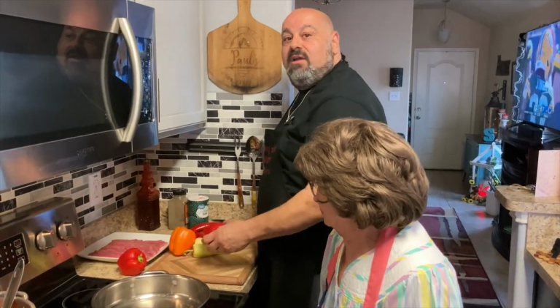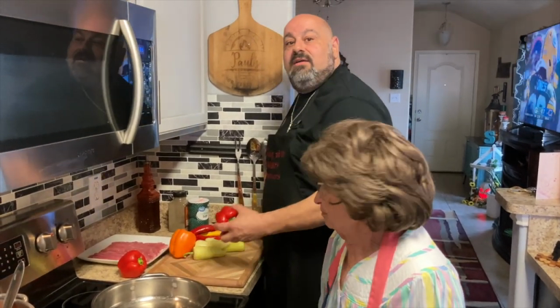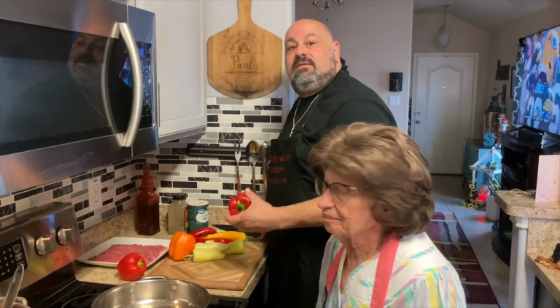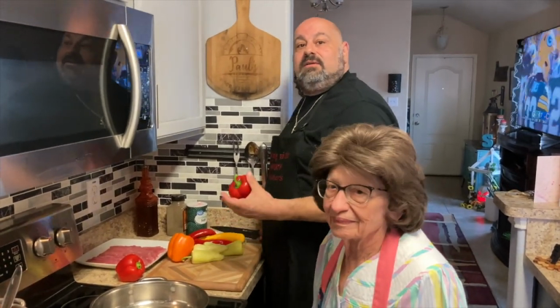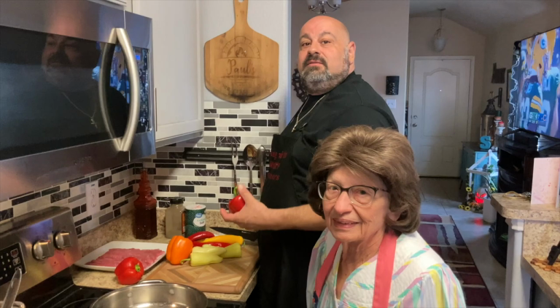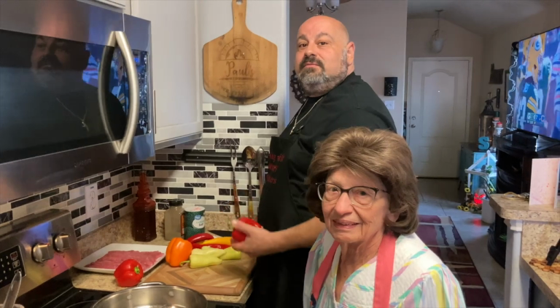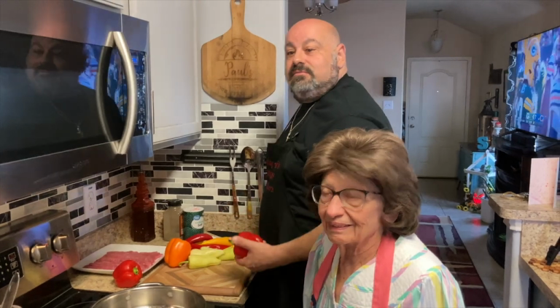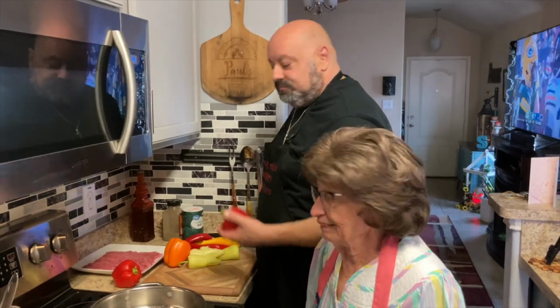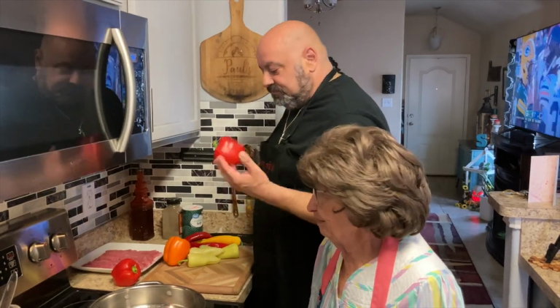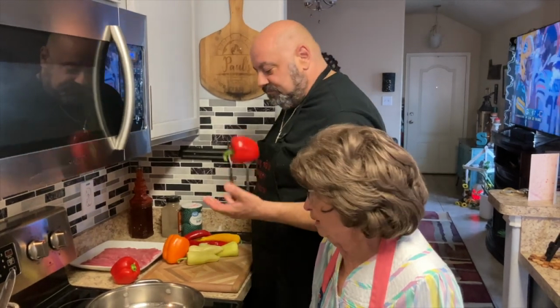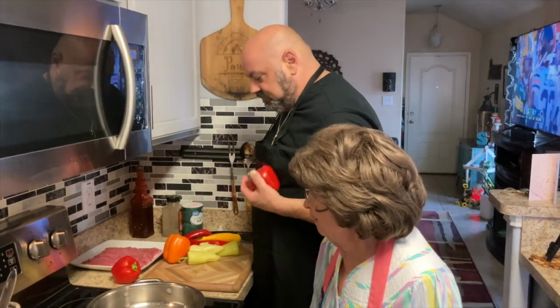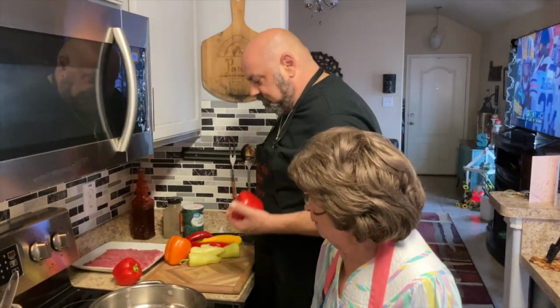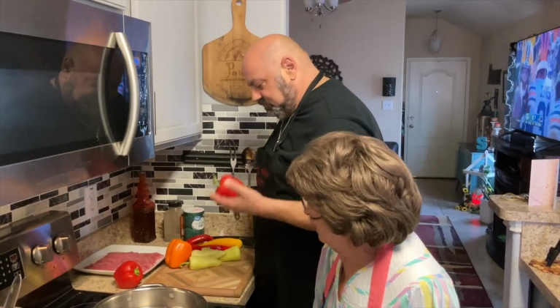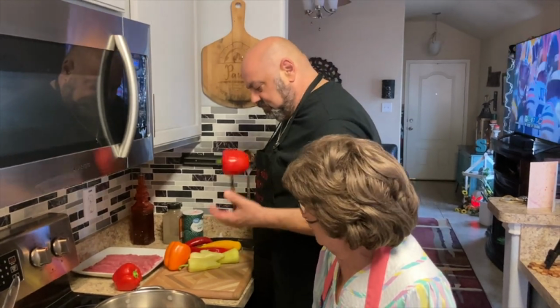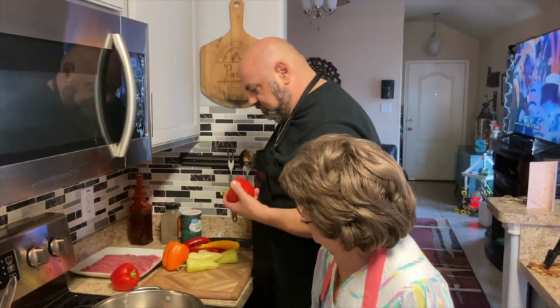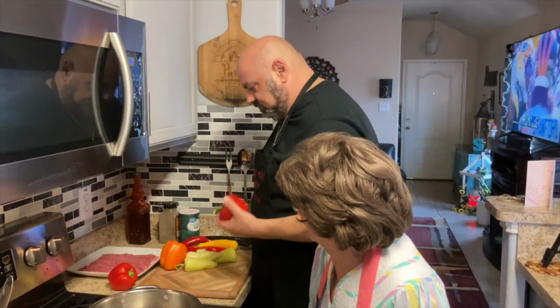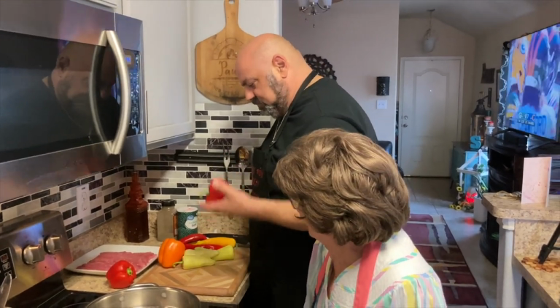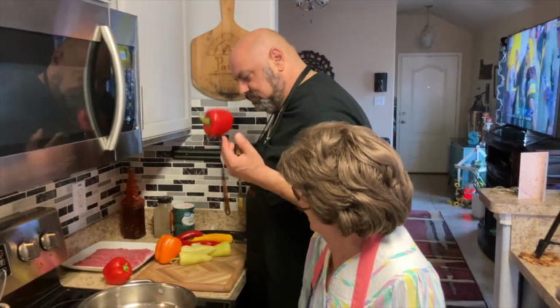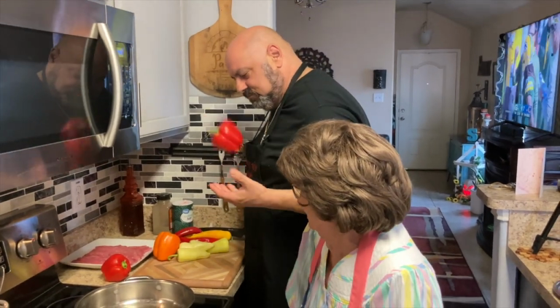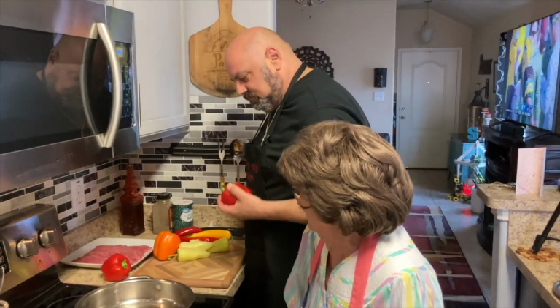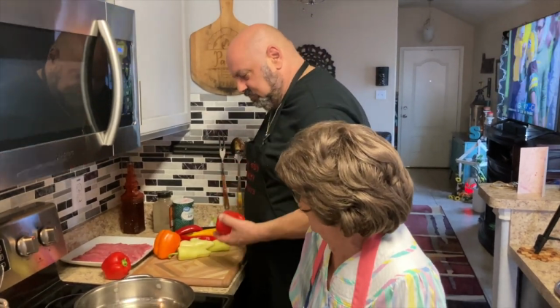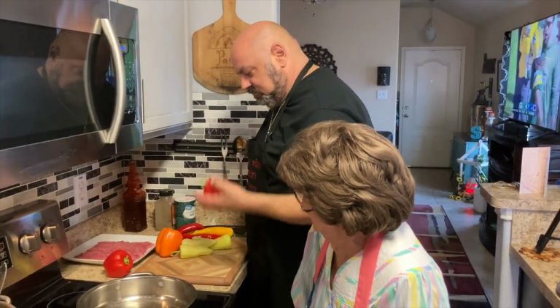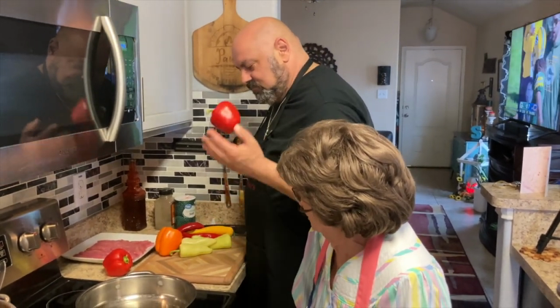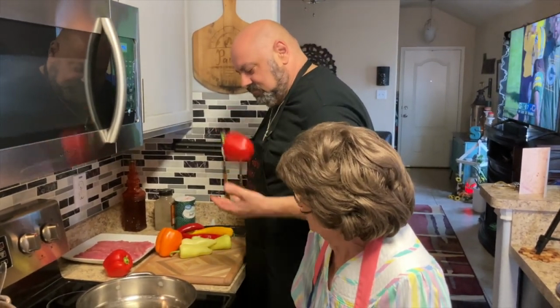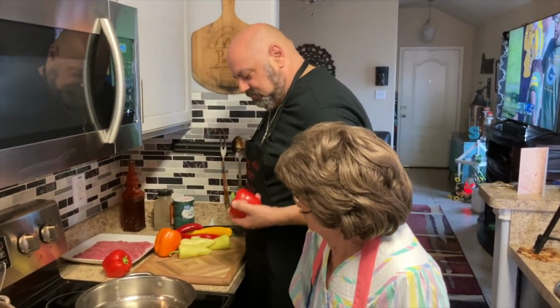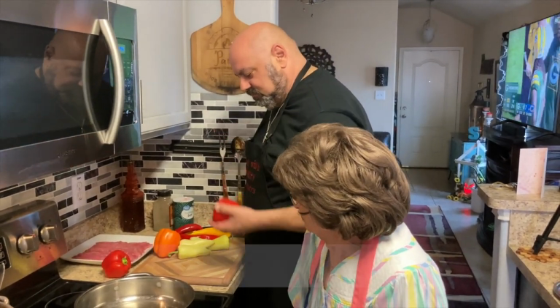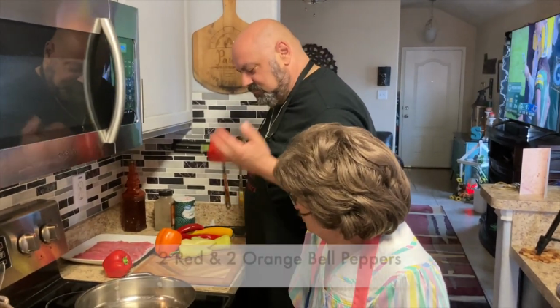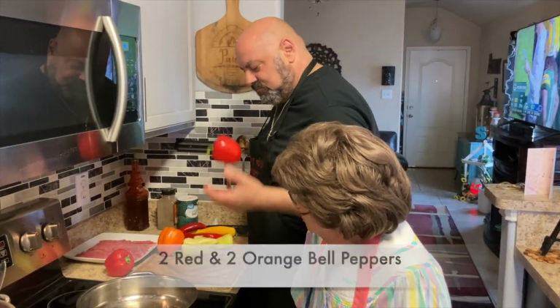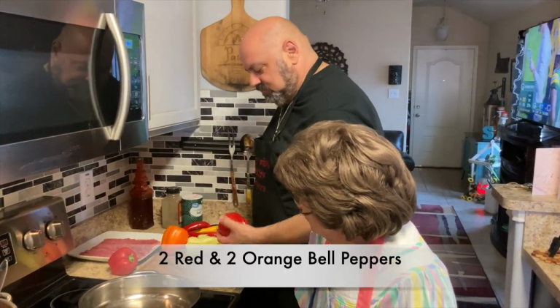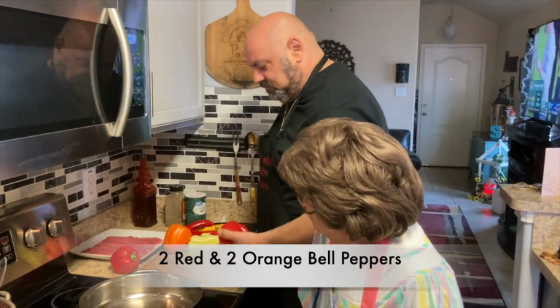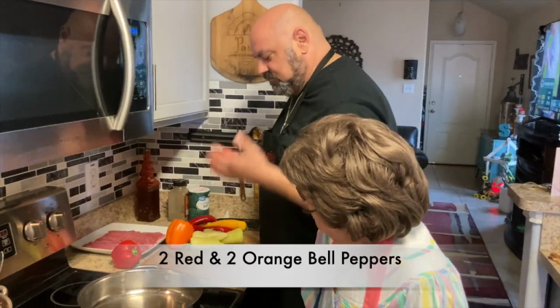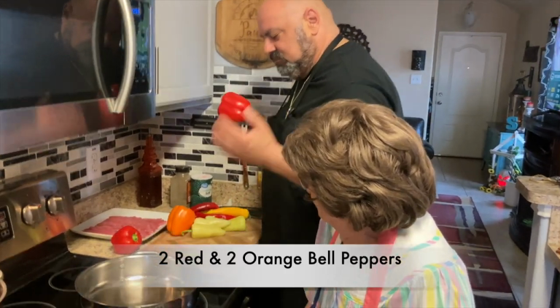Mom is back. She's going to show us how to make her famous veal and peppers.